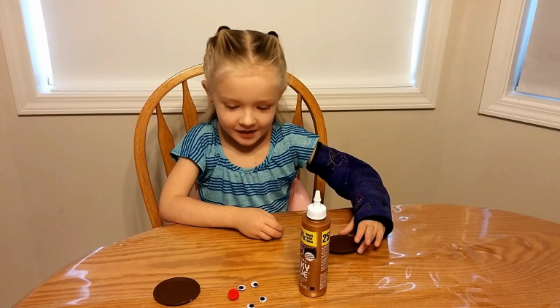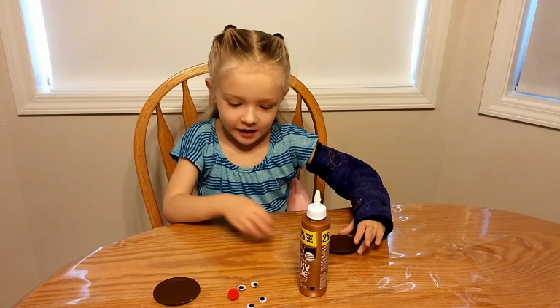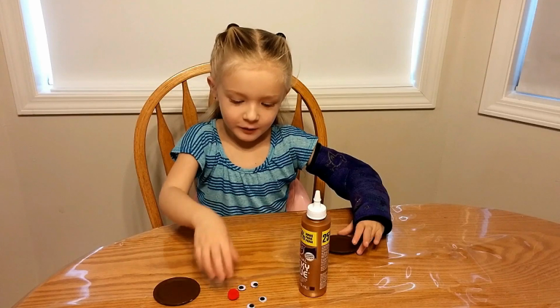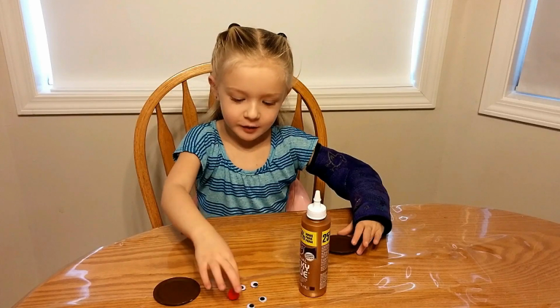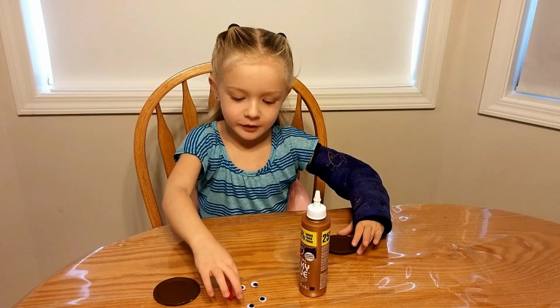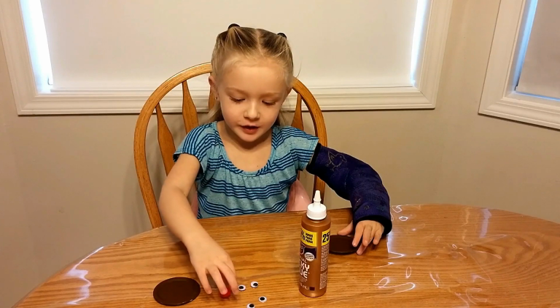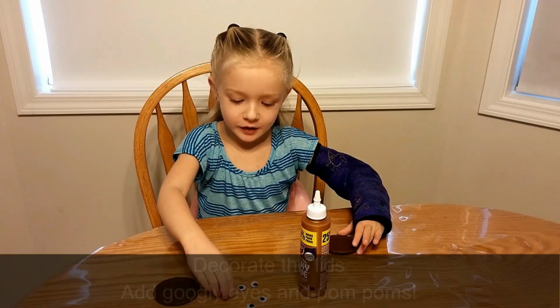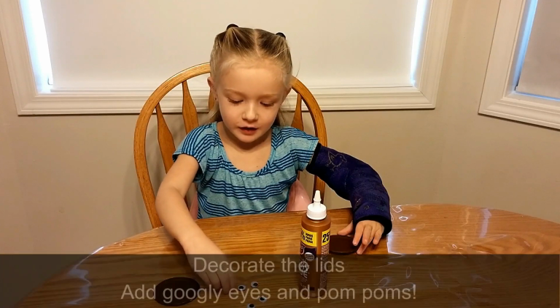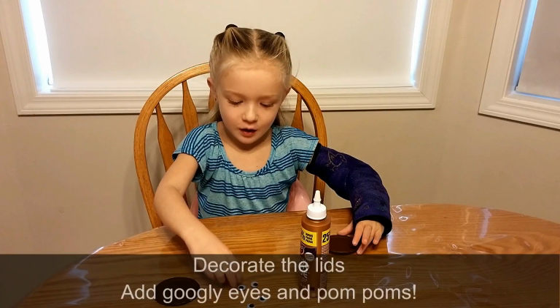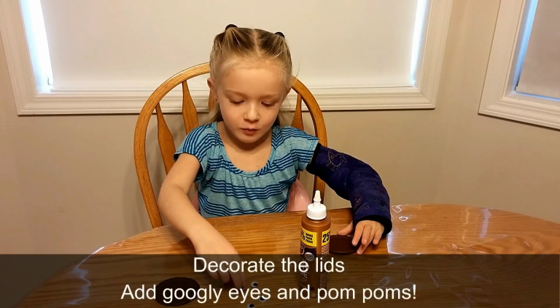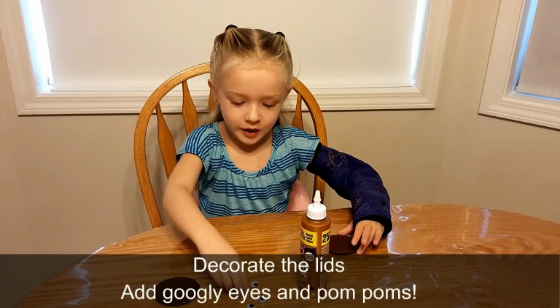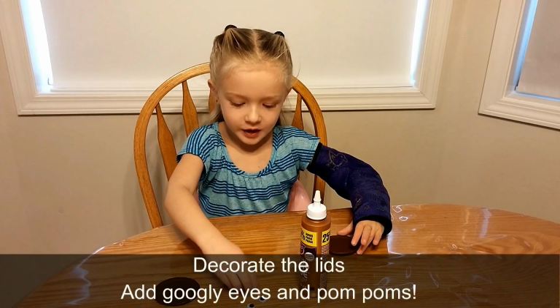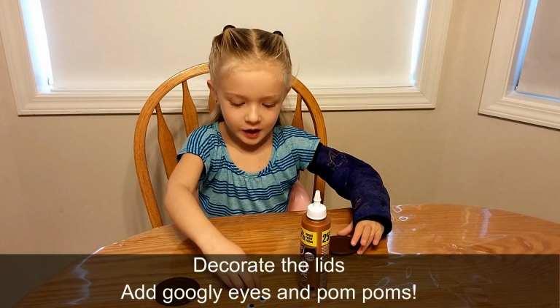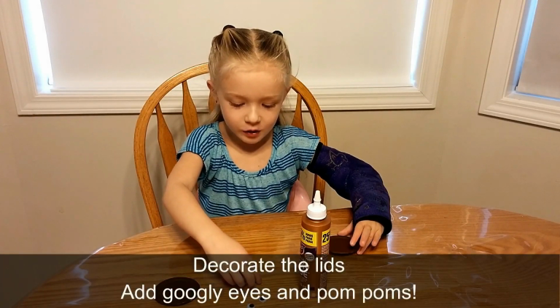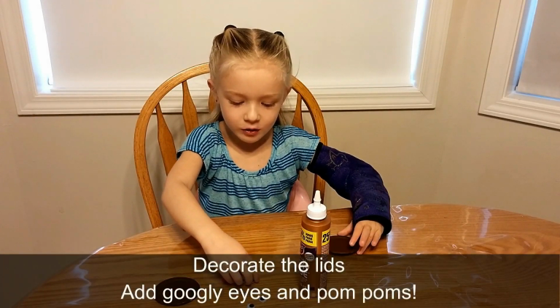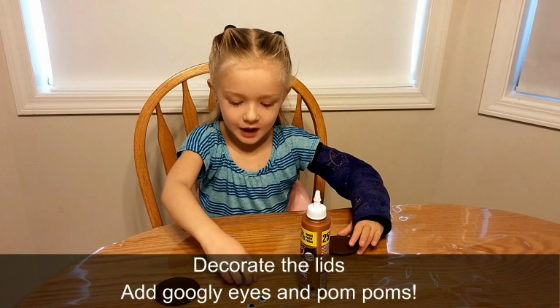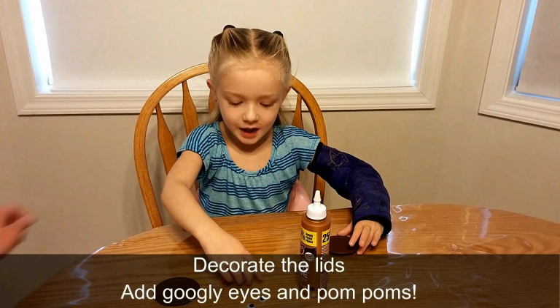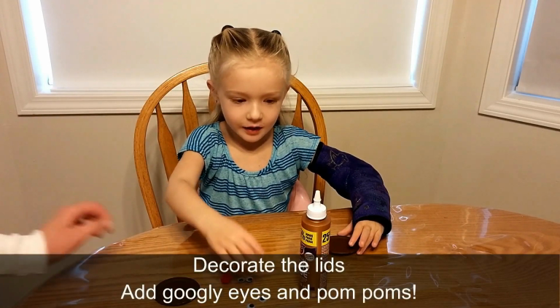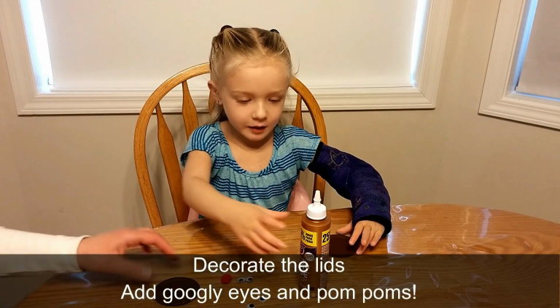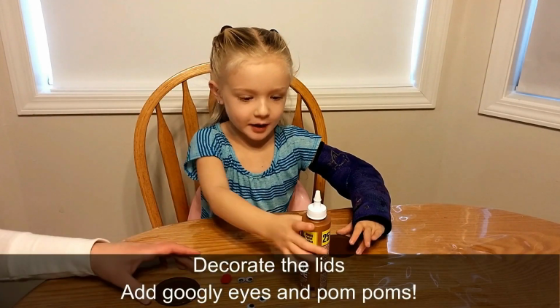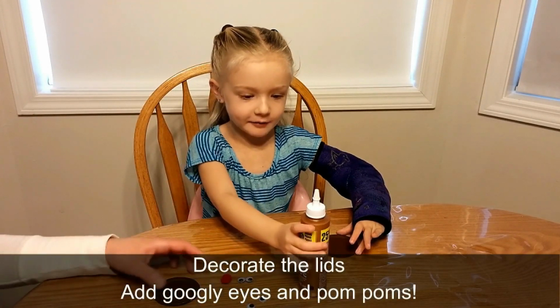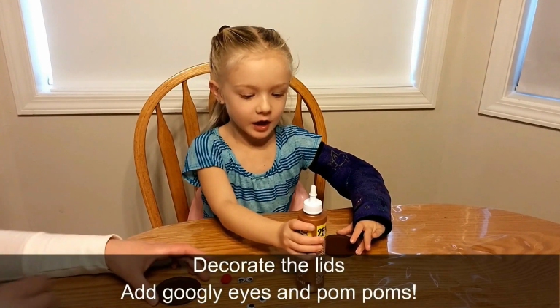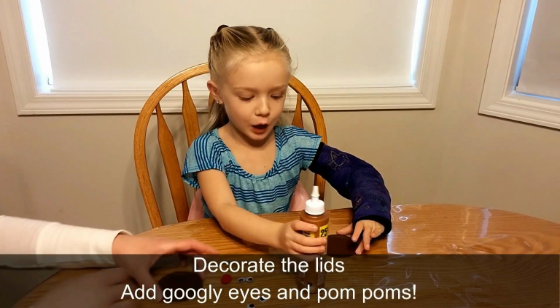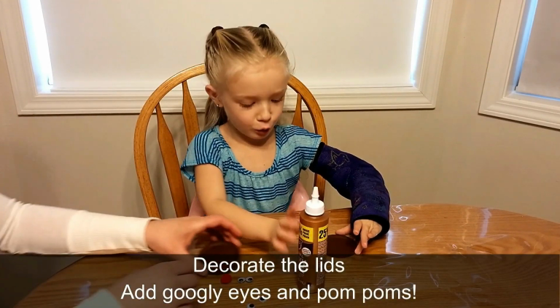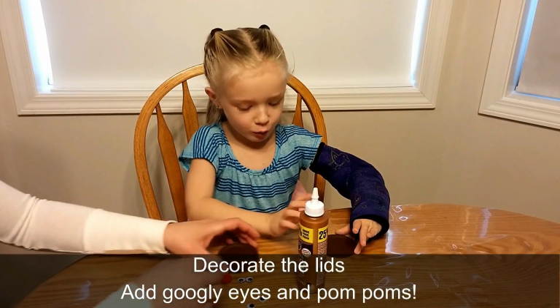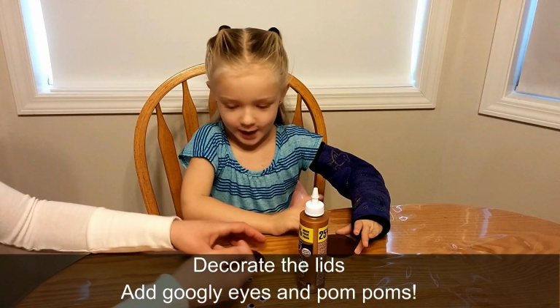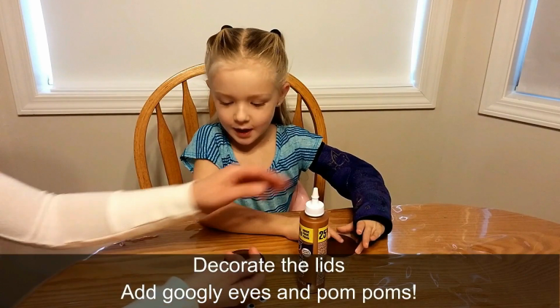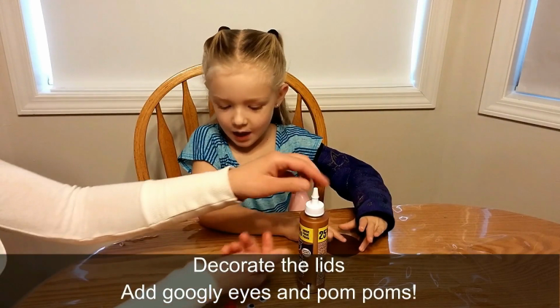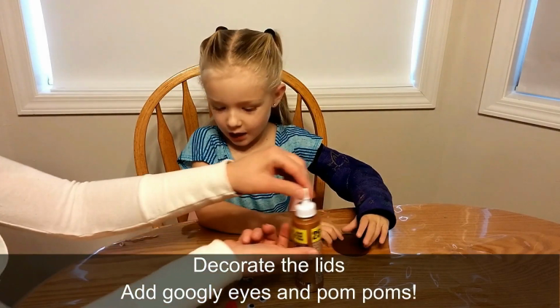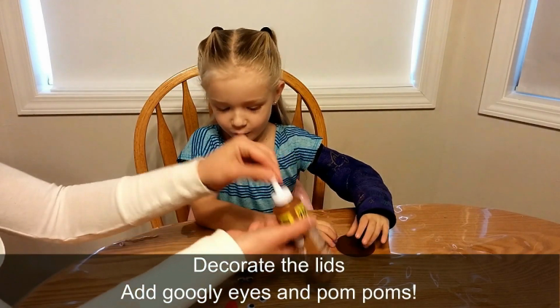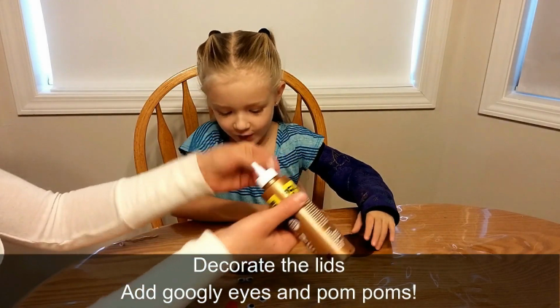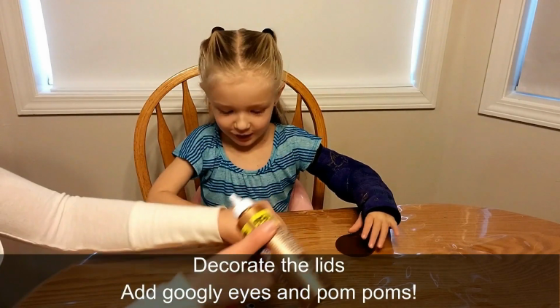We're going to use the nose and then googly eyes, glue, and little face.